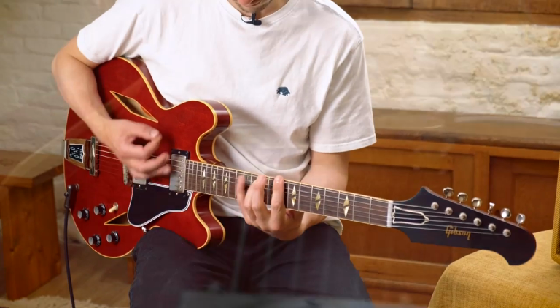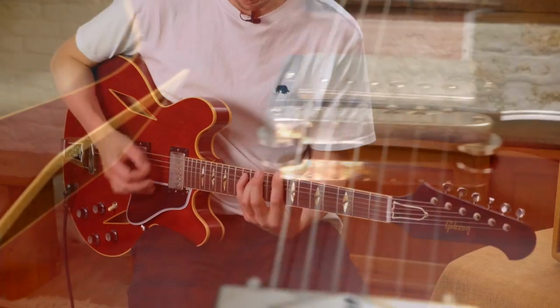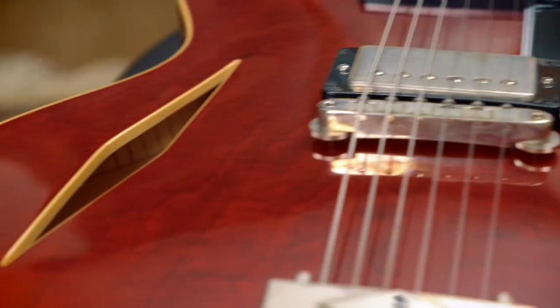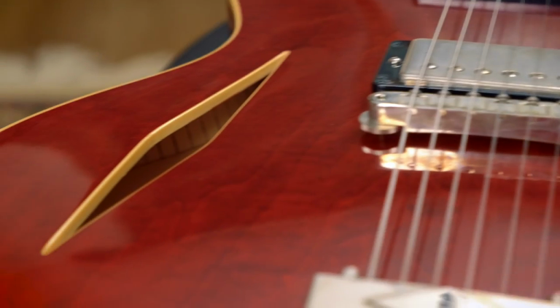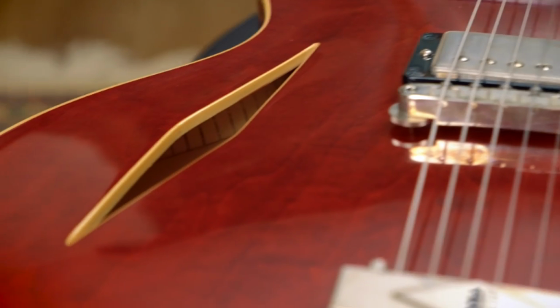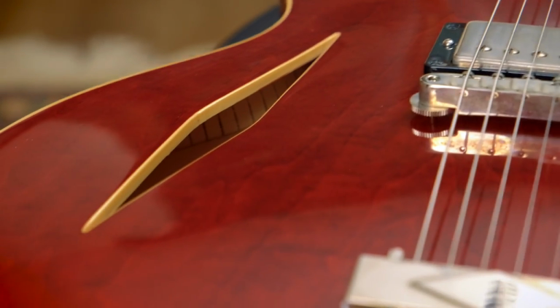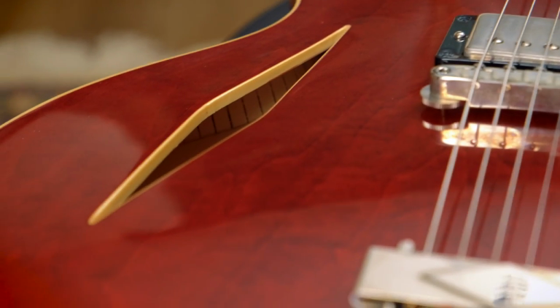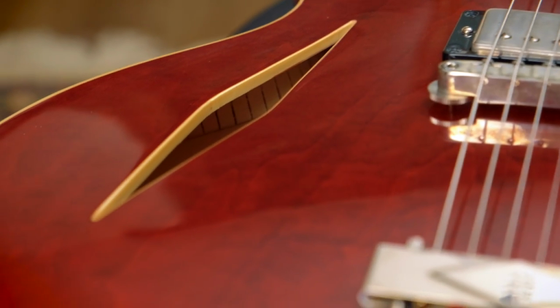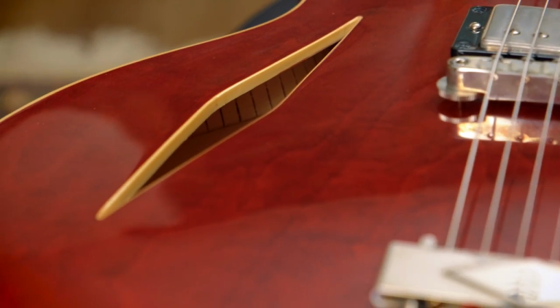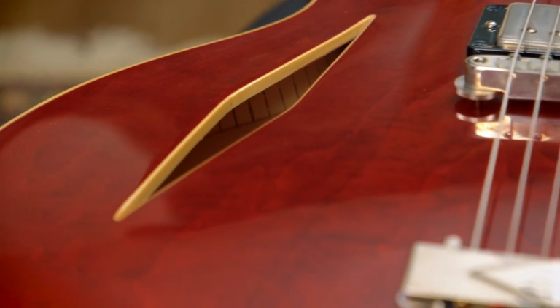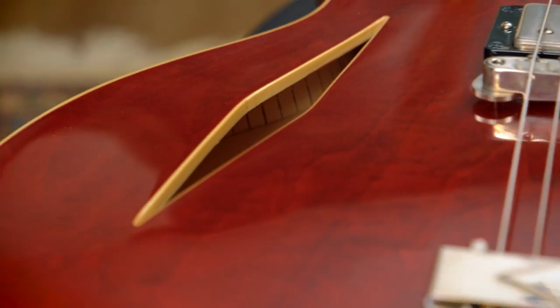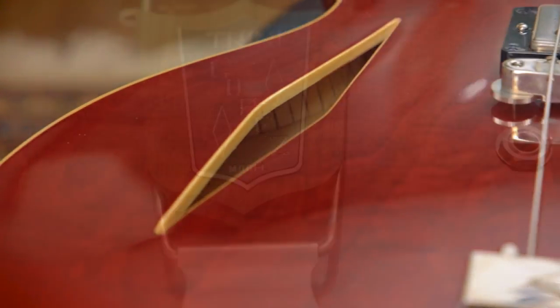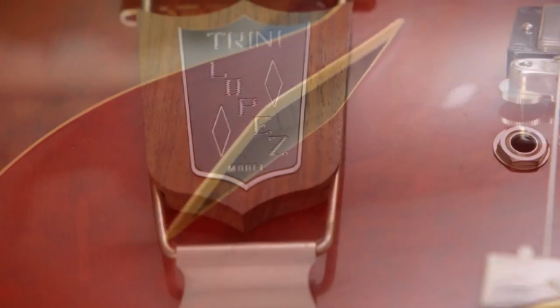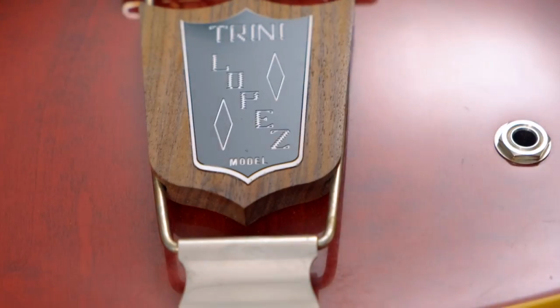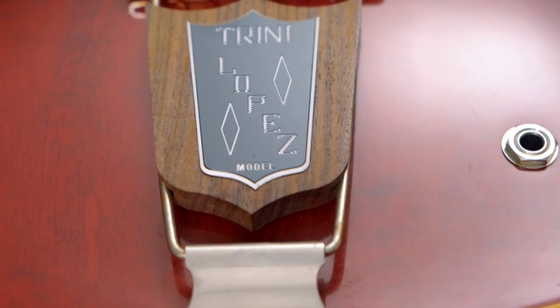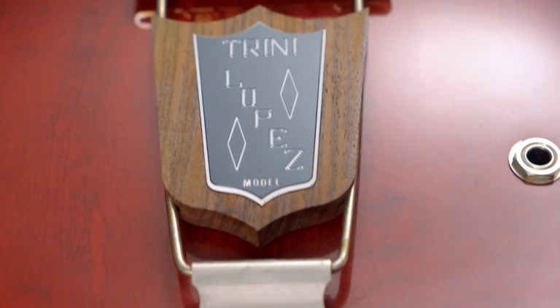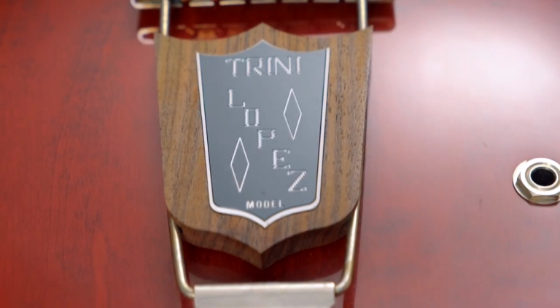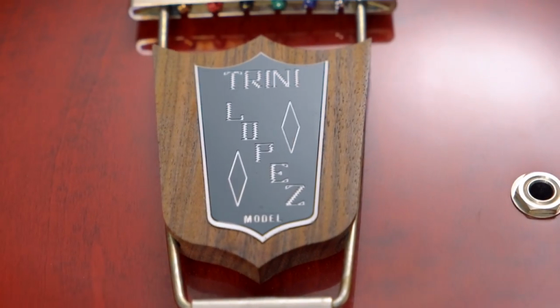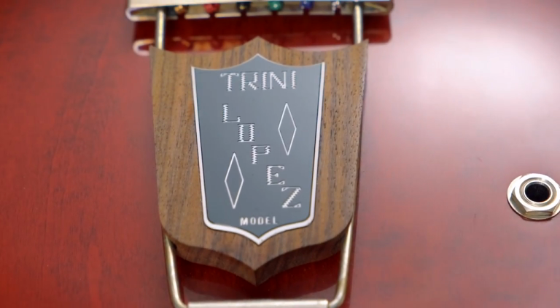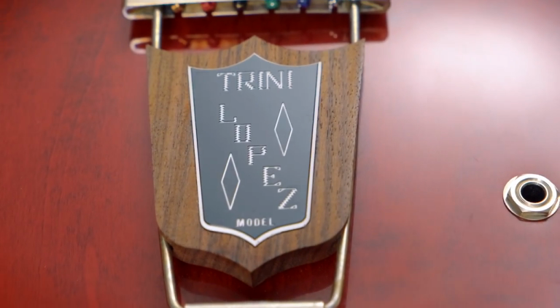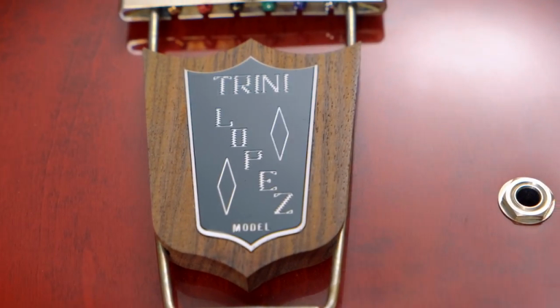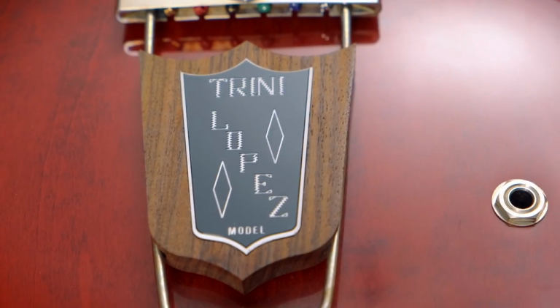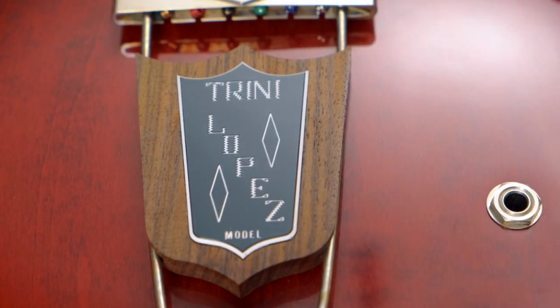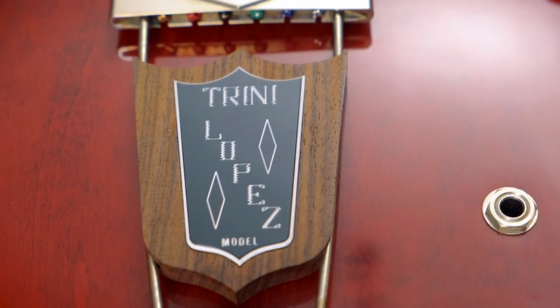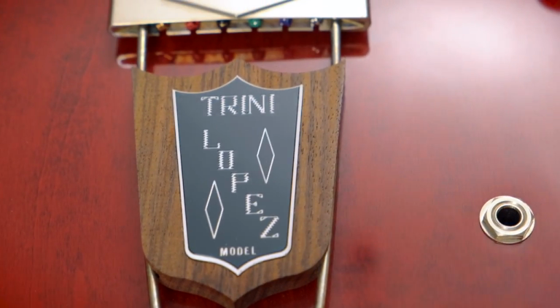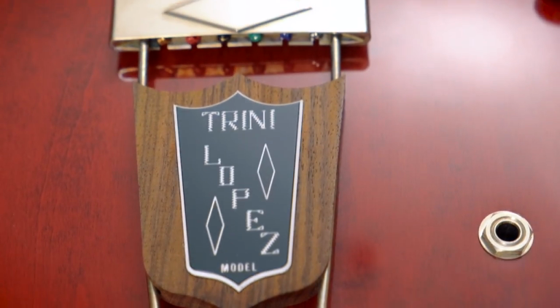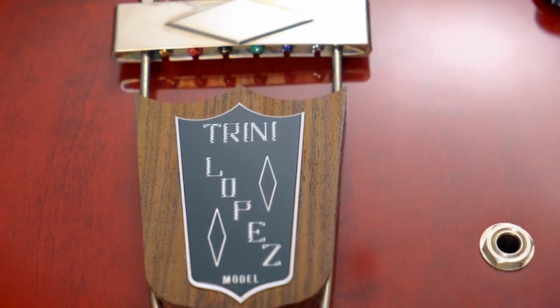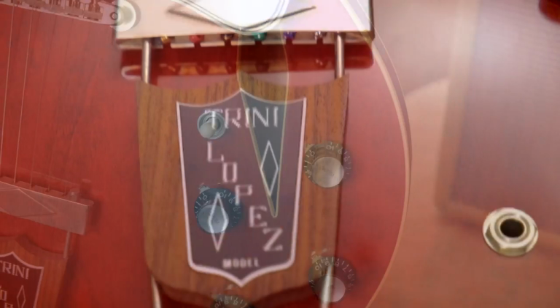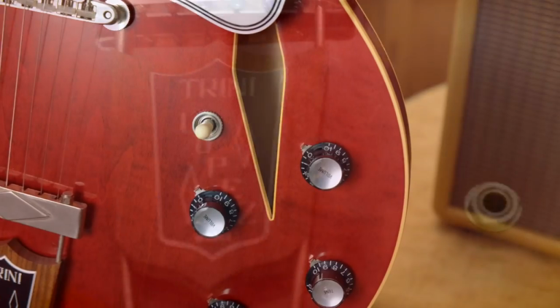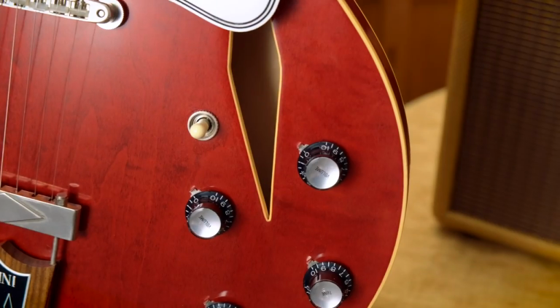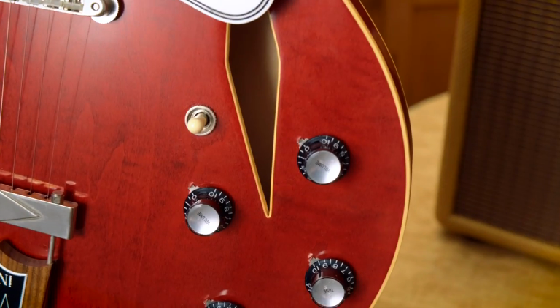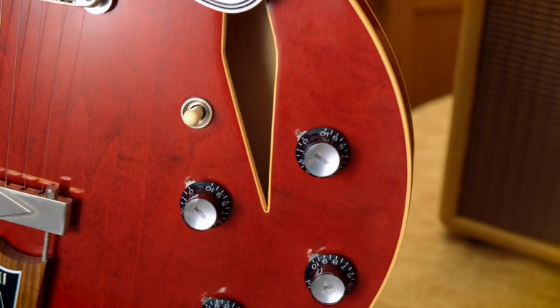Hi, Sam from Guitar Village here, and today we're going to talk about five reasons why the Trini Lopez is different to the ES-335.